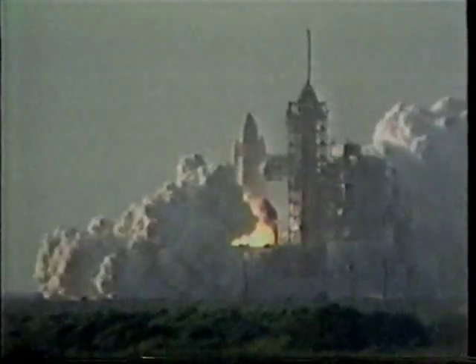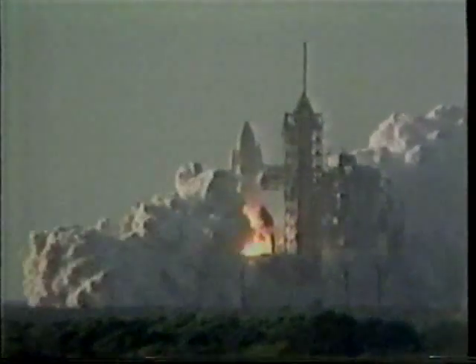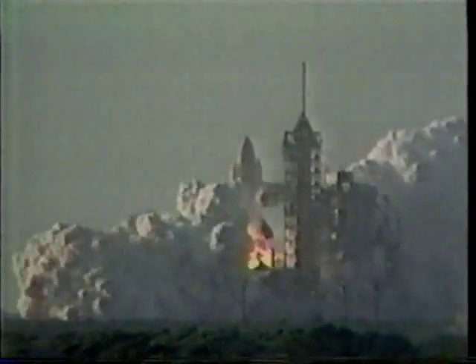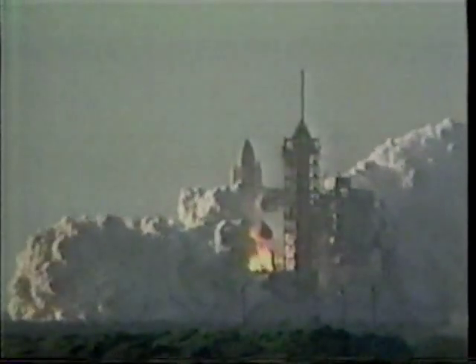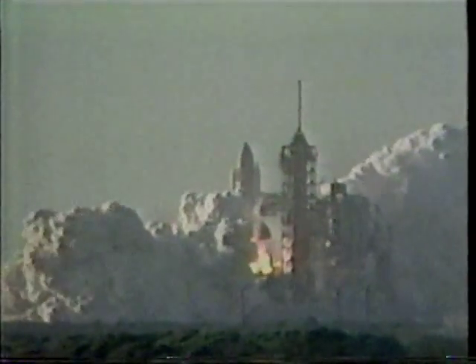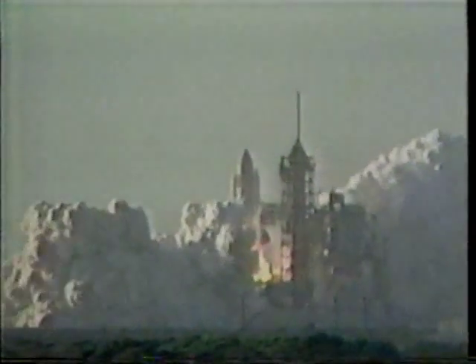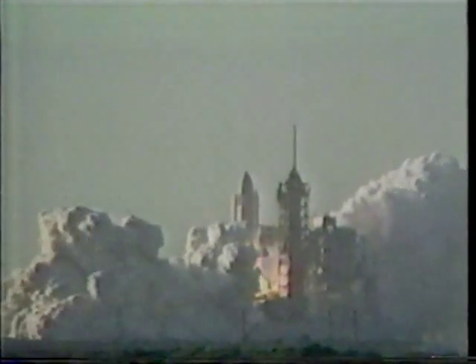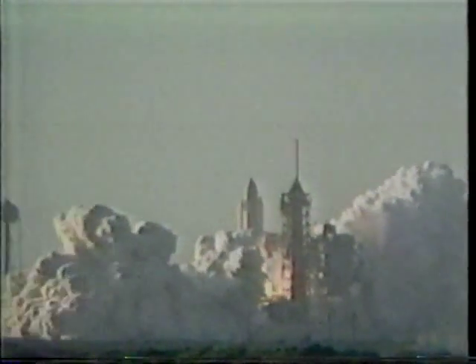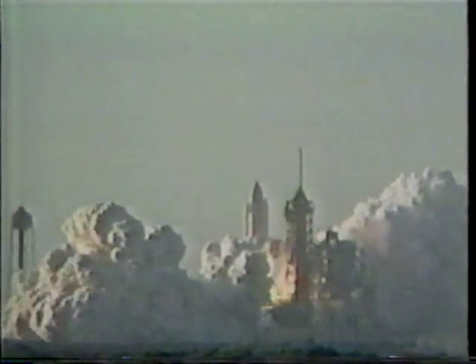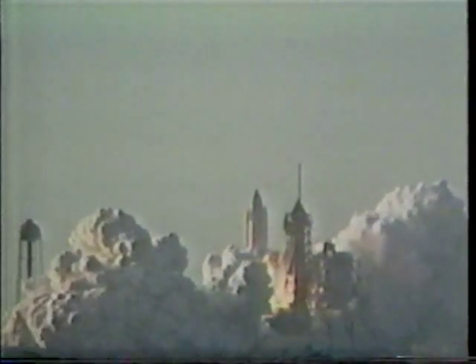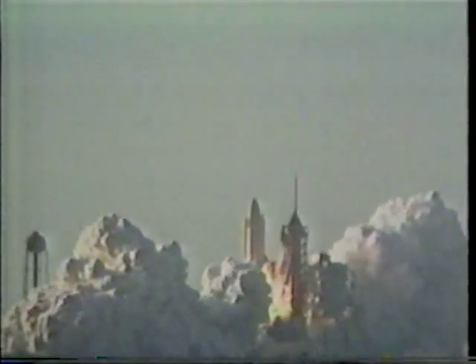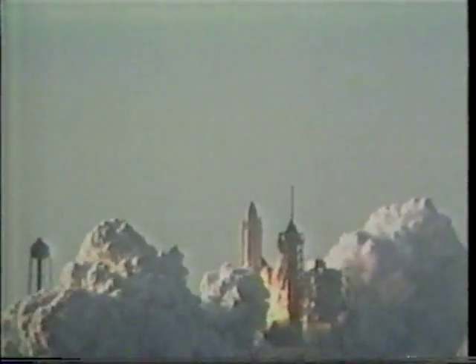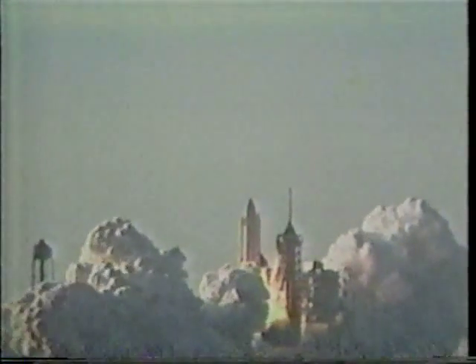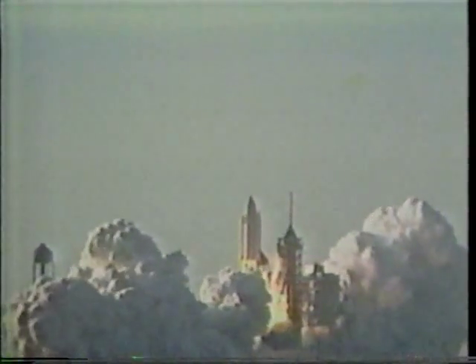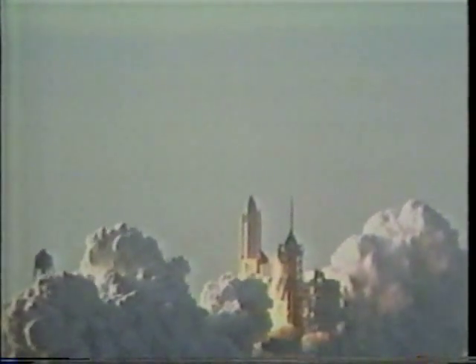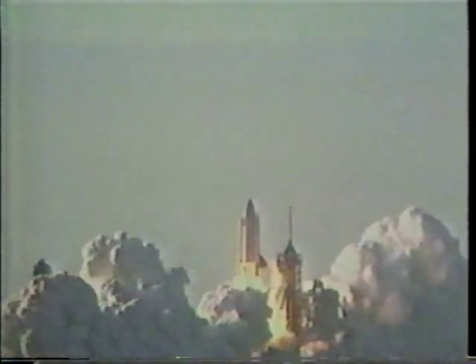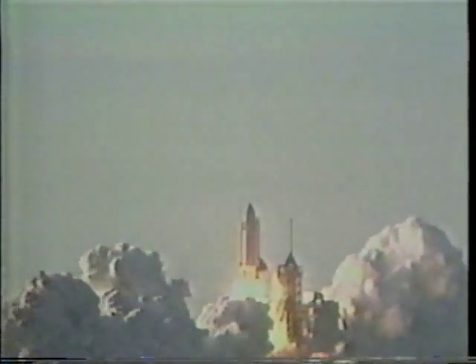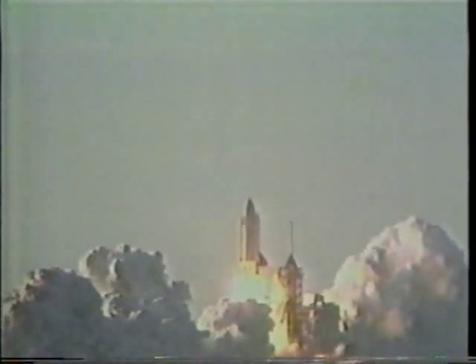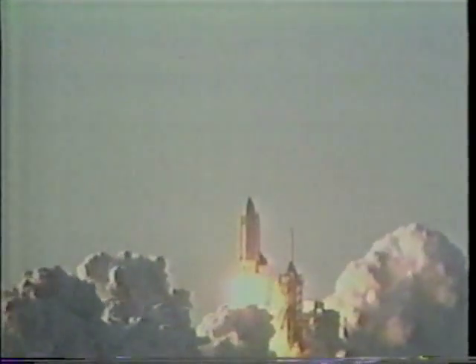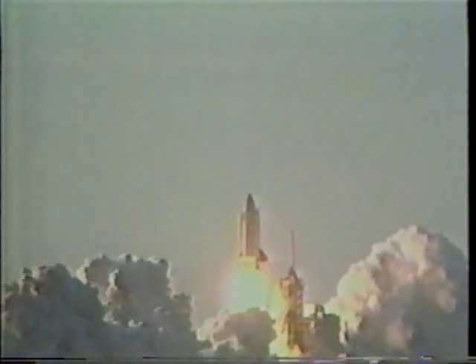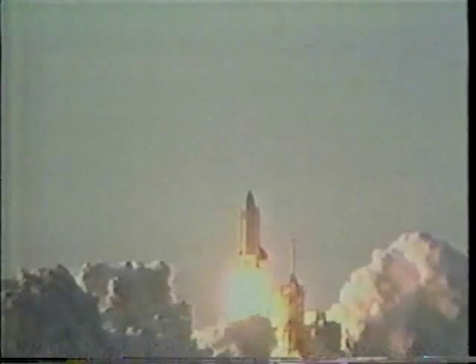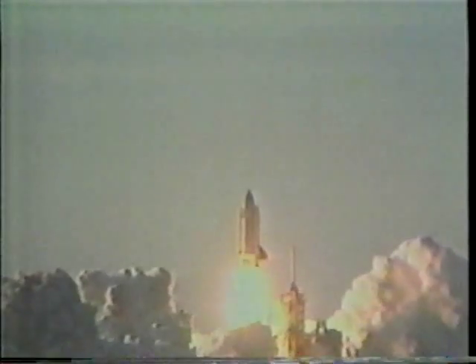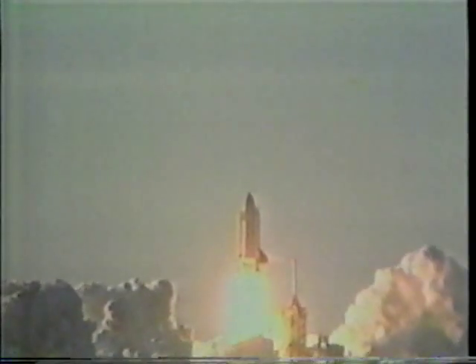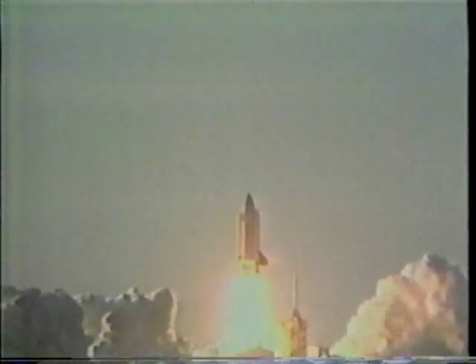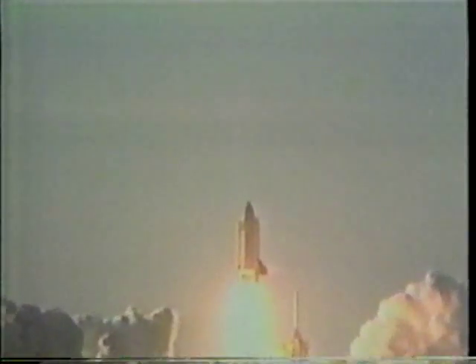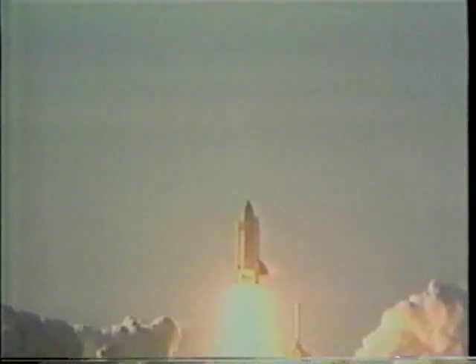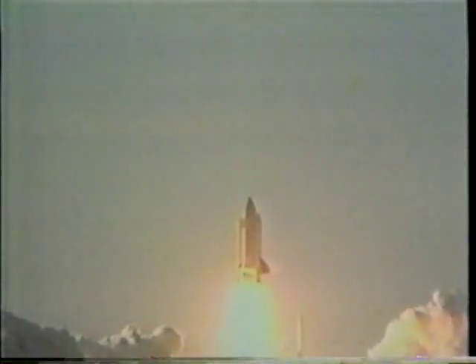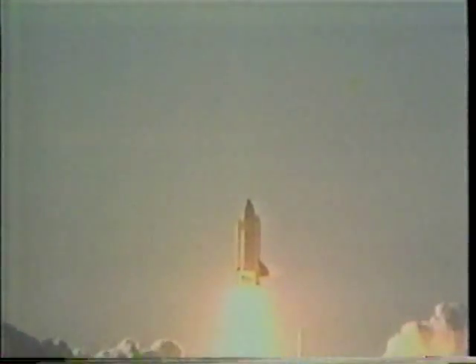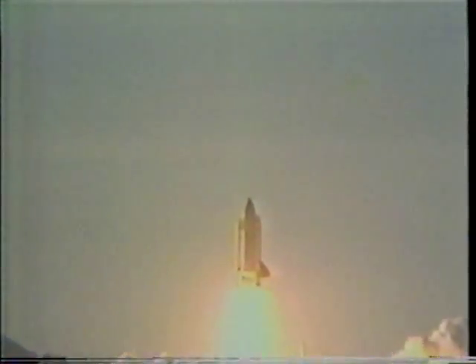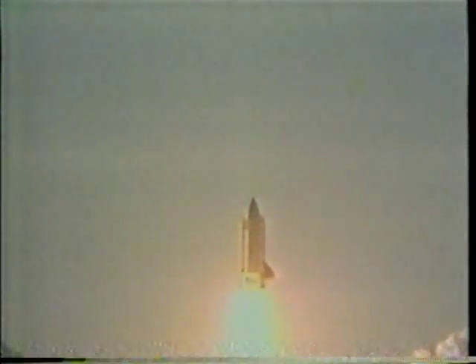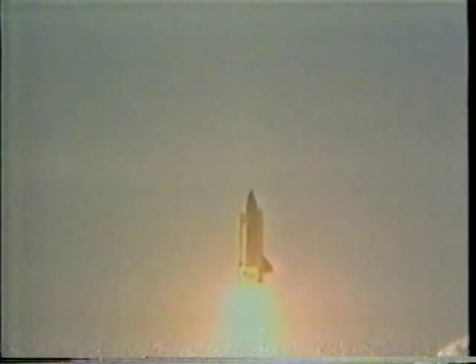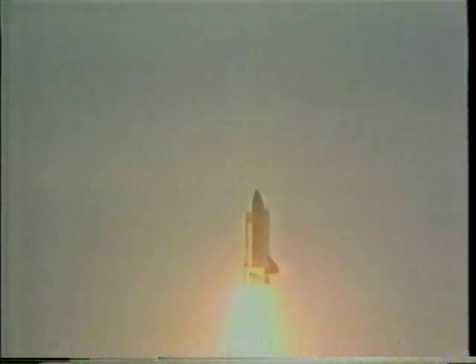We have a liftoff of America's first space shuttle, and the shuttle has cleared the tower.